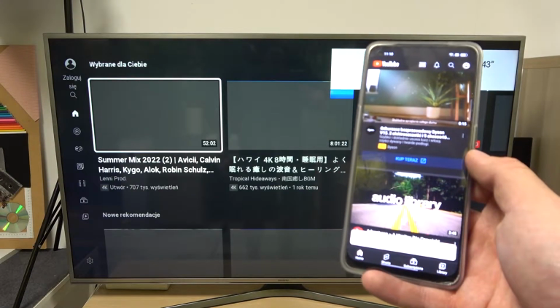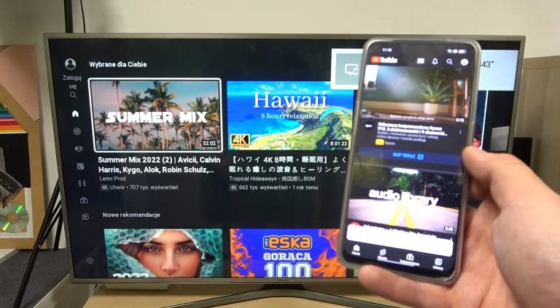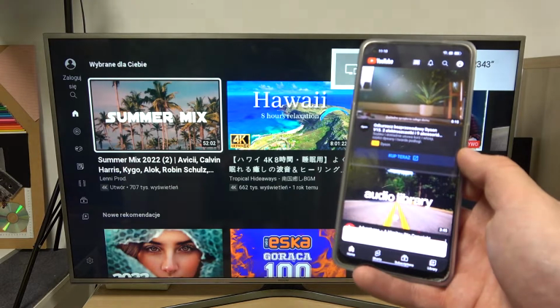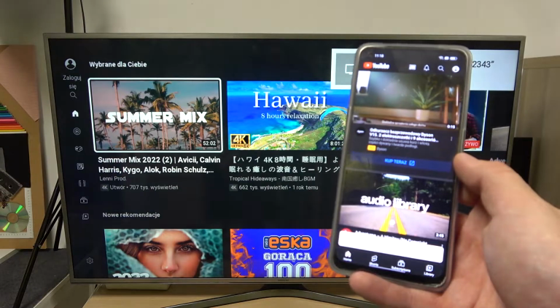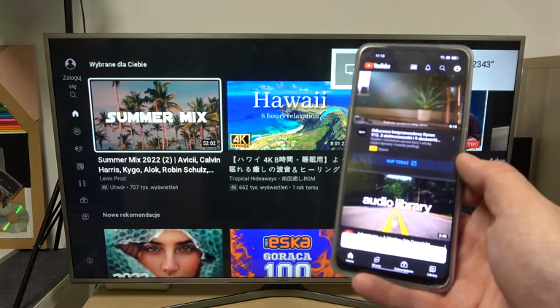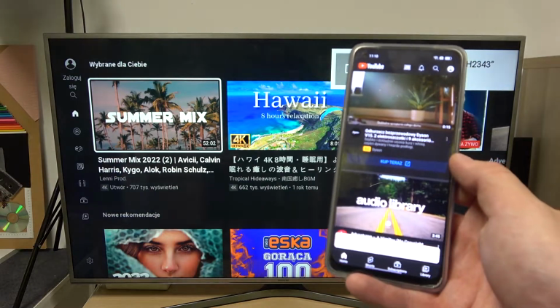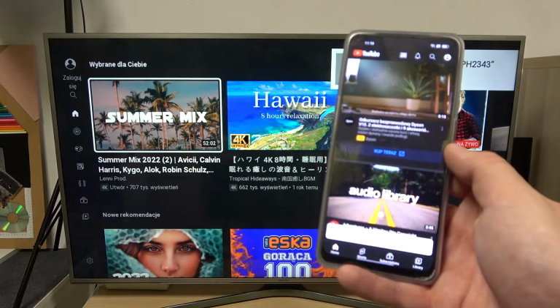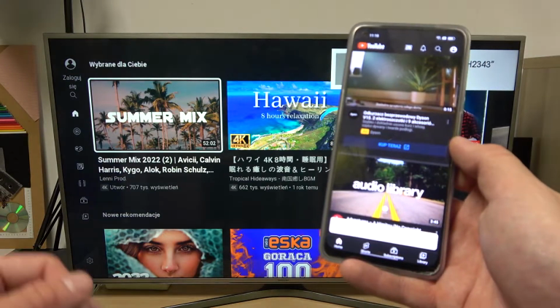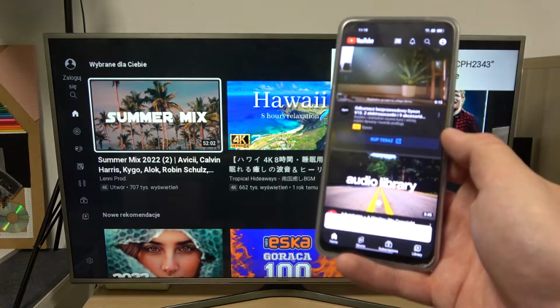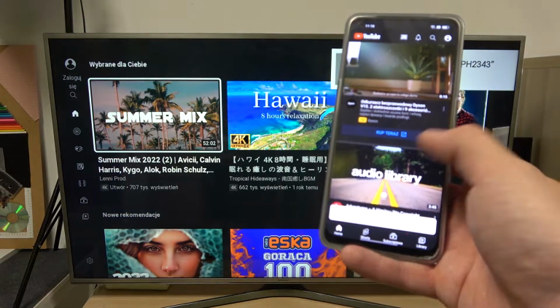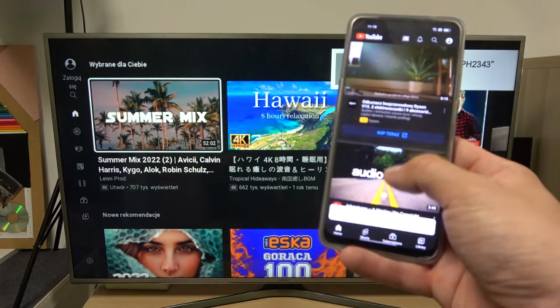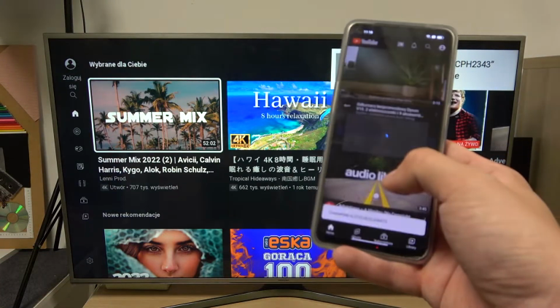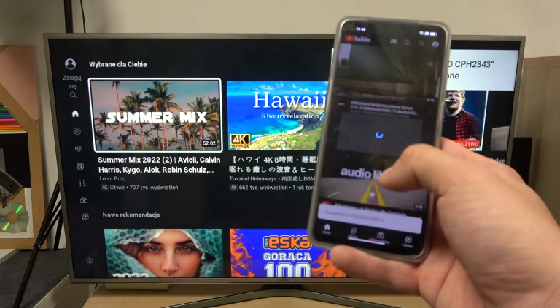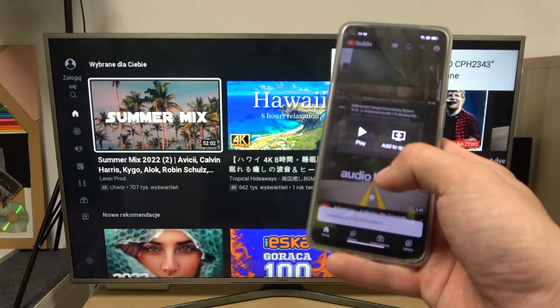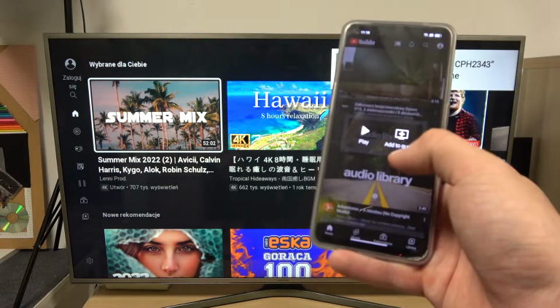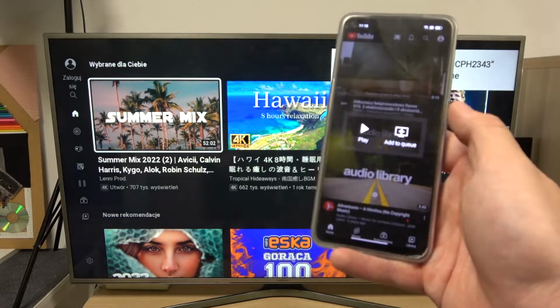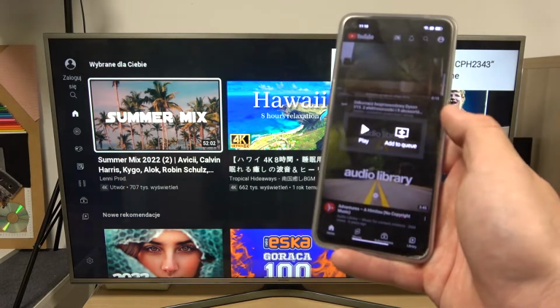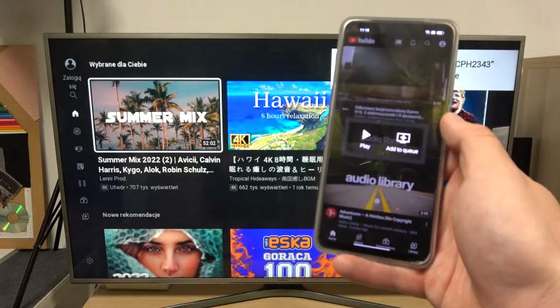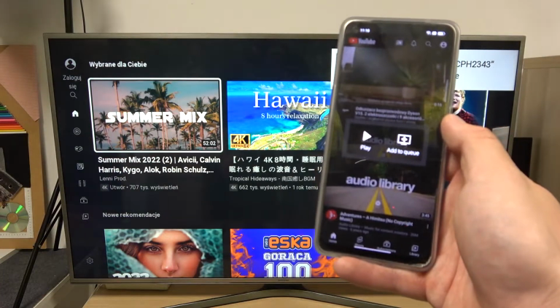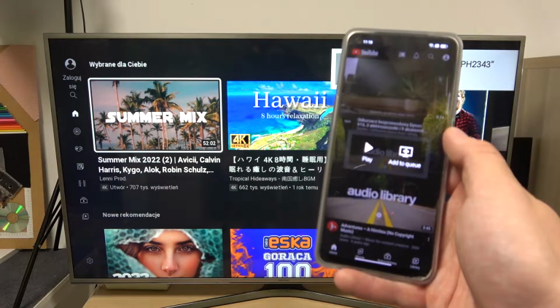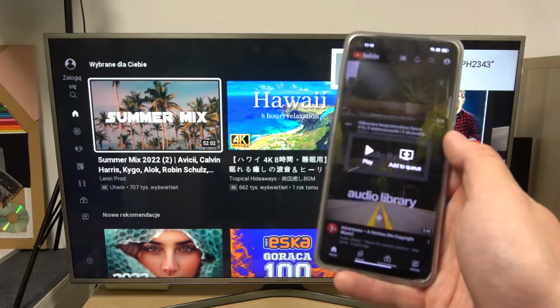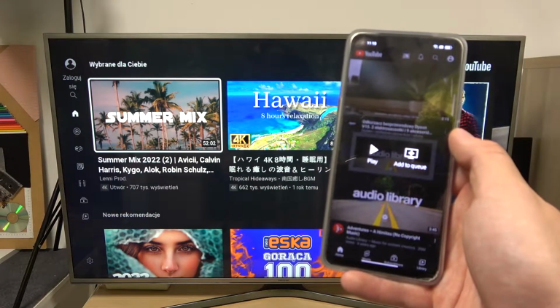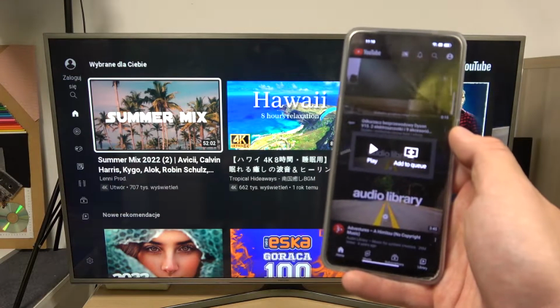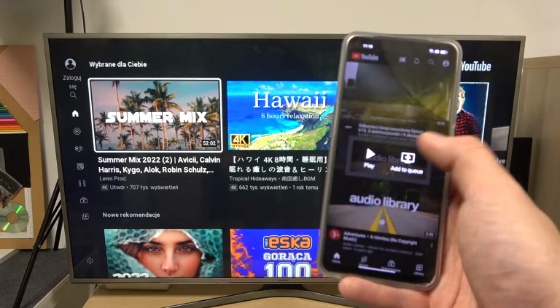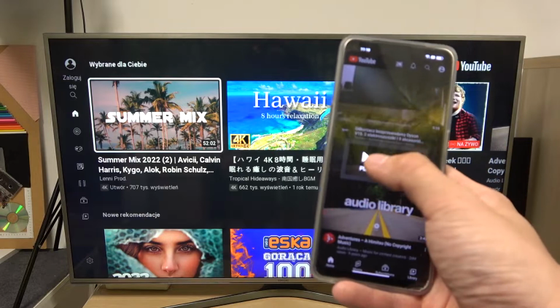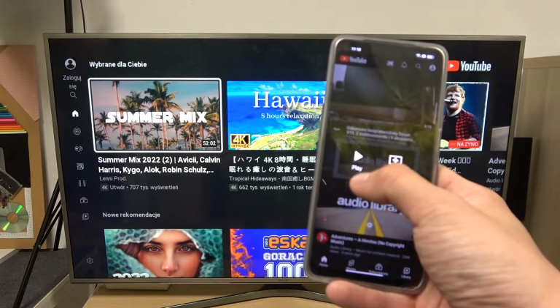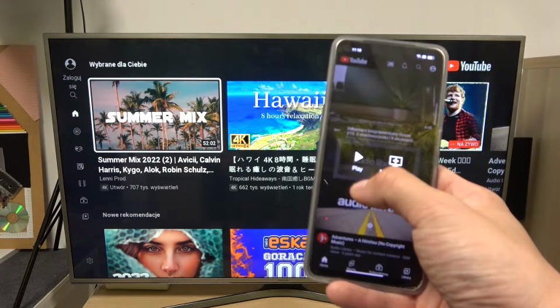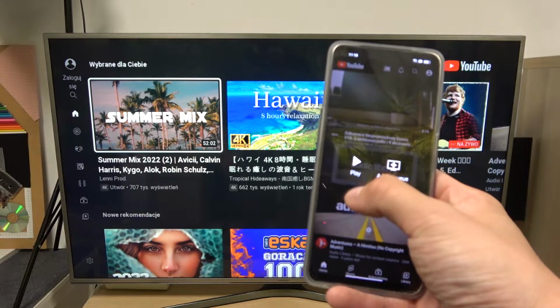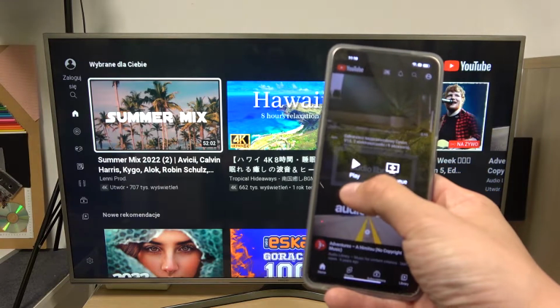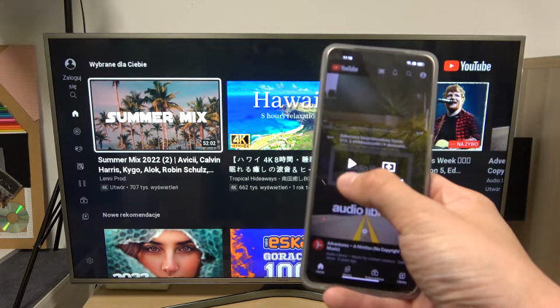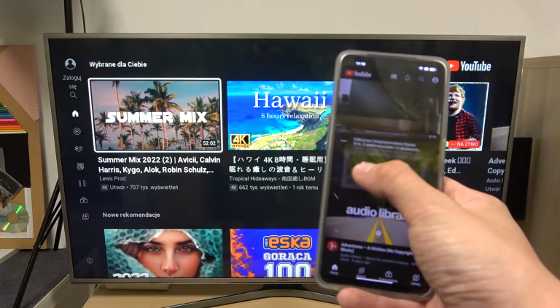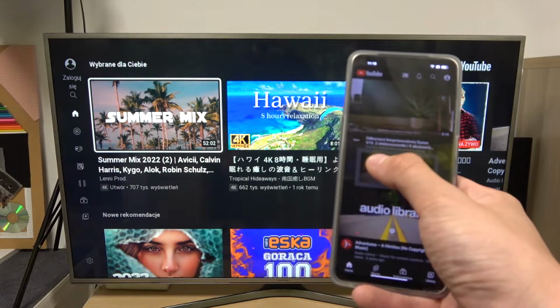As you can see right now, both devices are connected and thanks to that you'll be able to play anything you'd like on the TV using your smartphone.